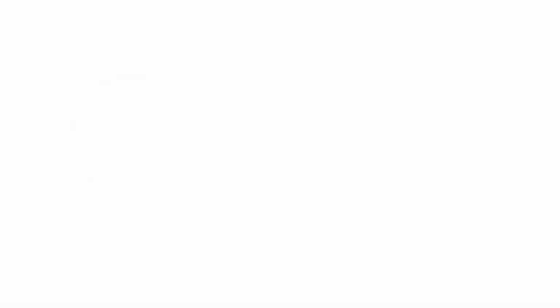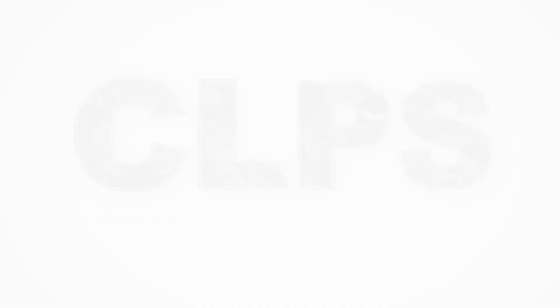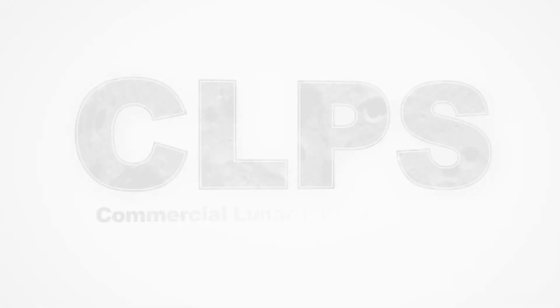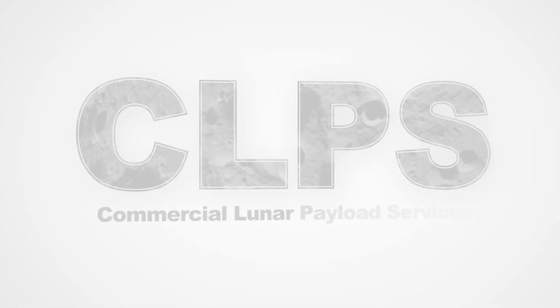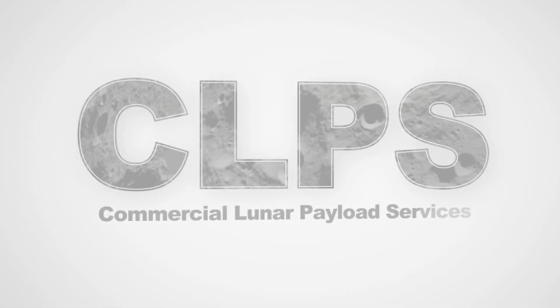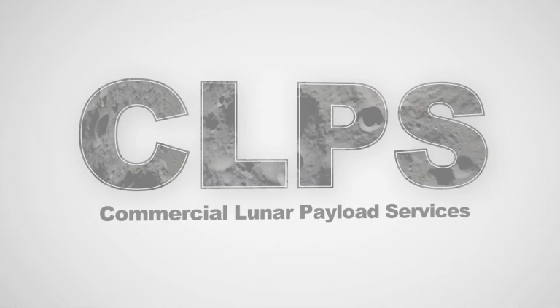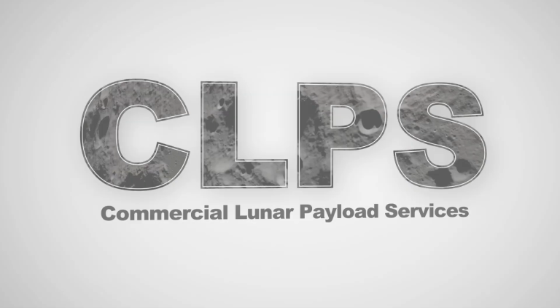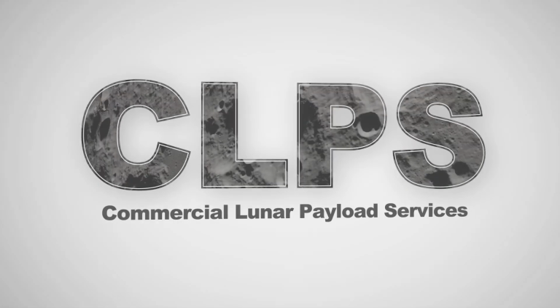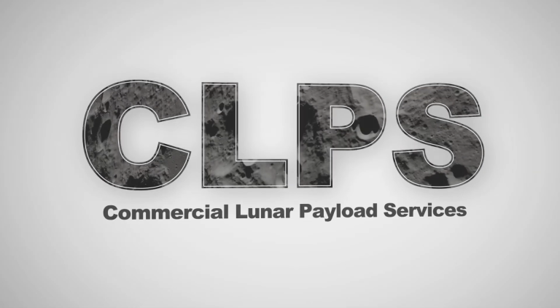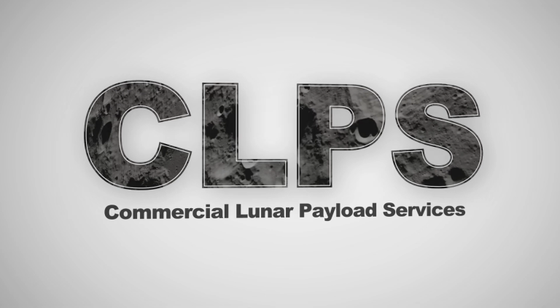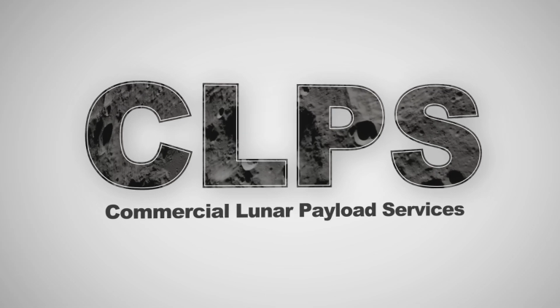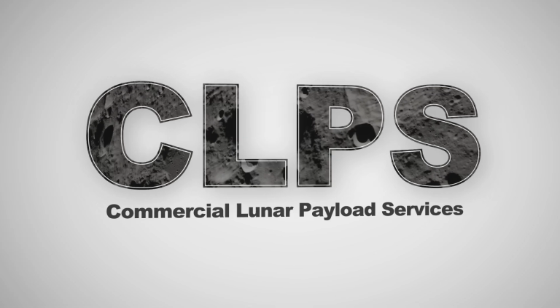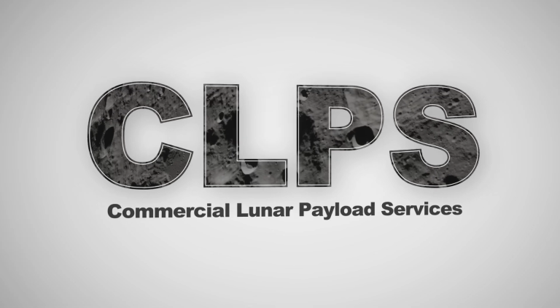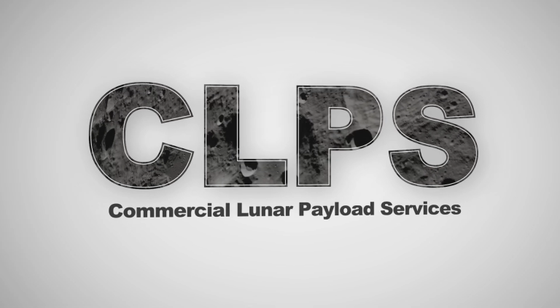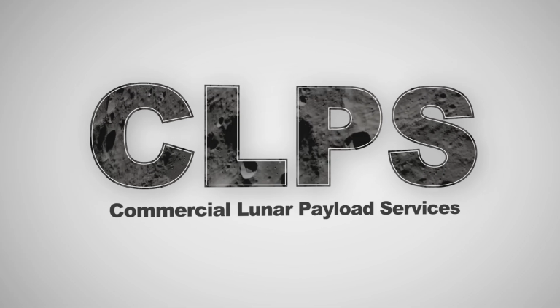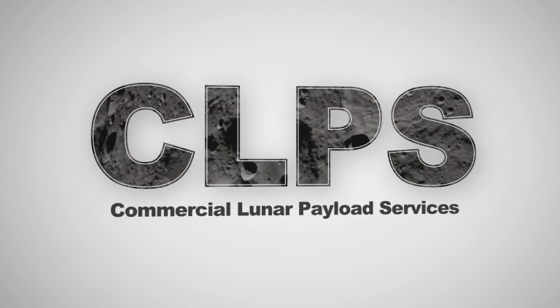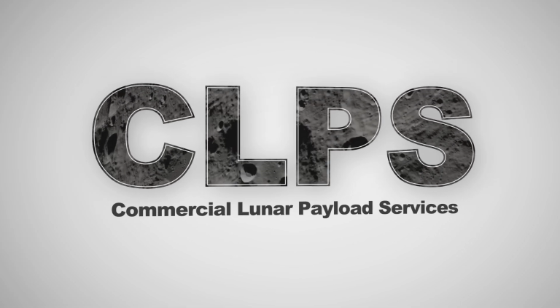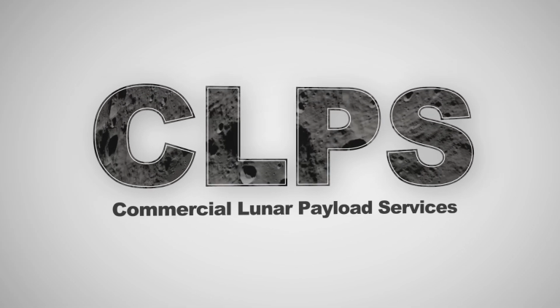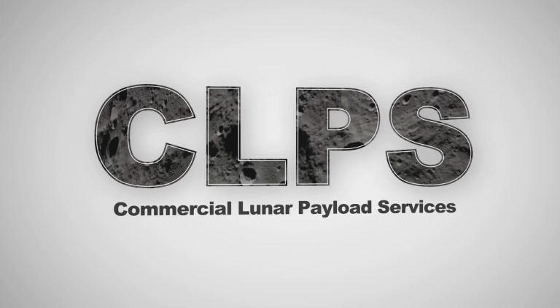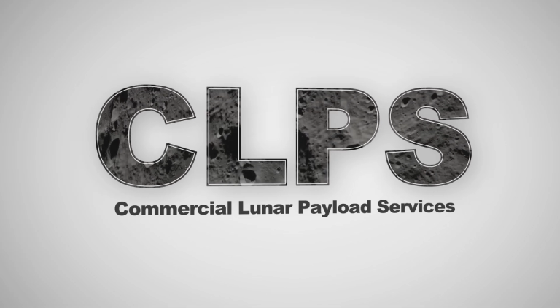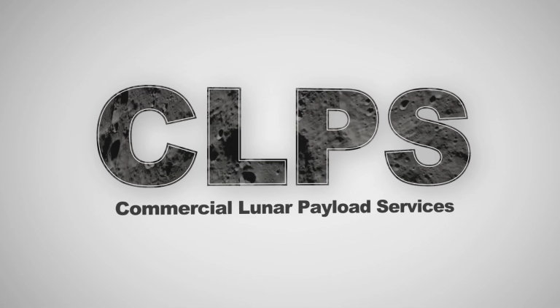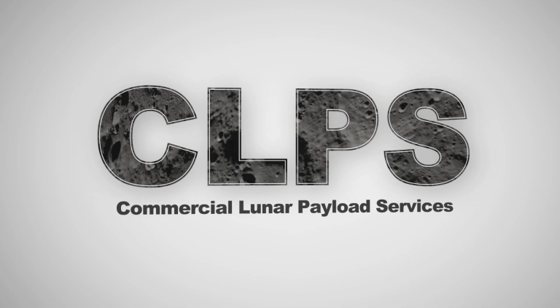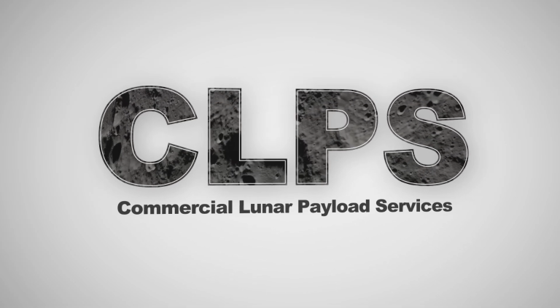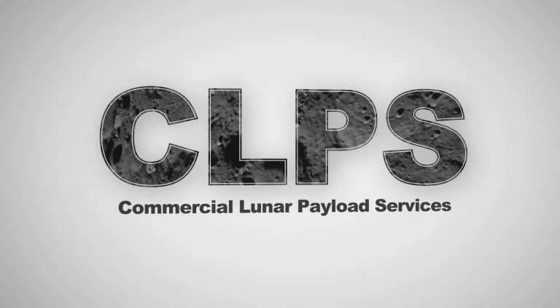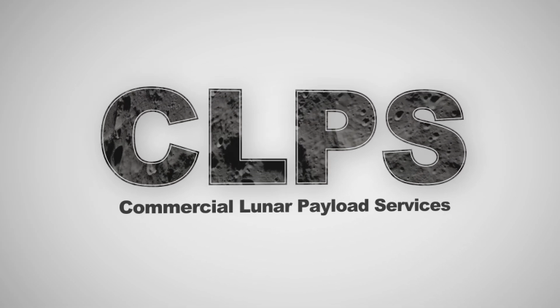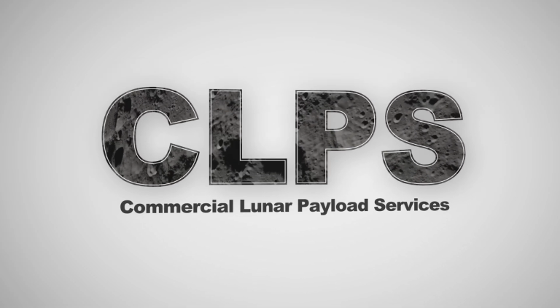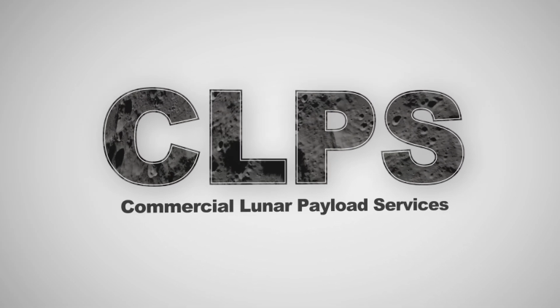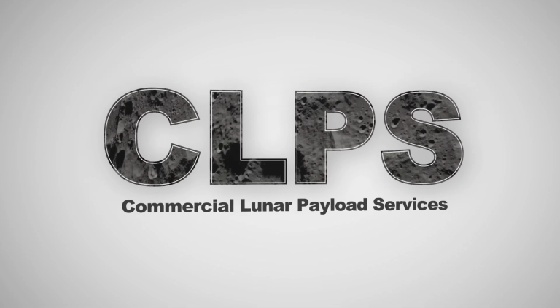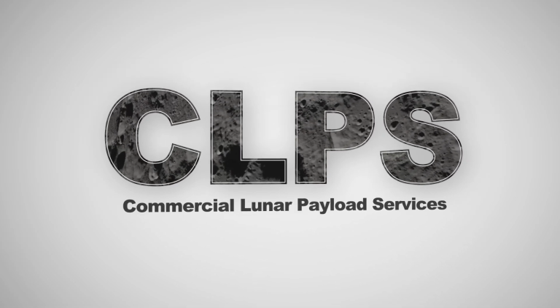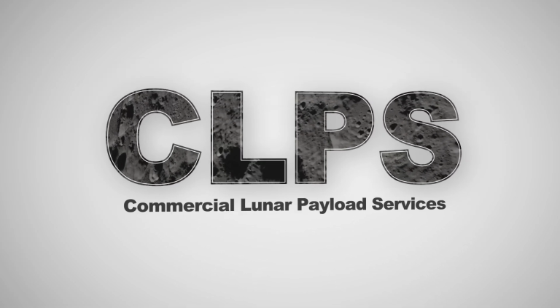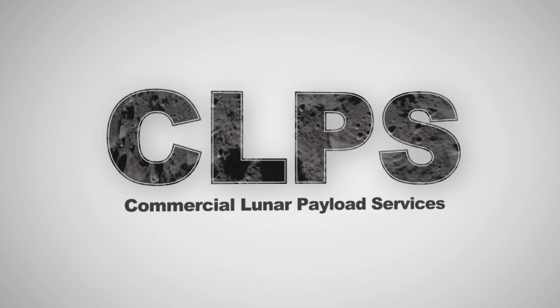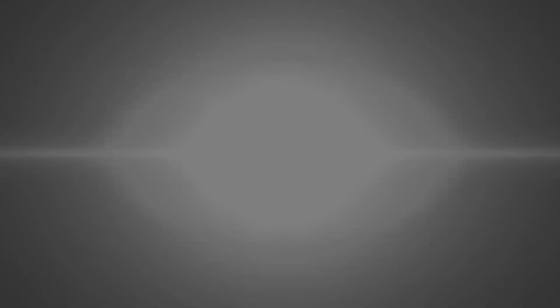Commercial Lunar Payload Services — NASA and American companies working together.